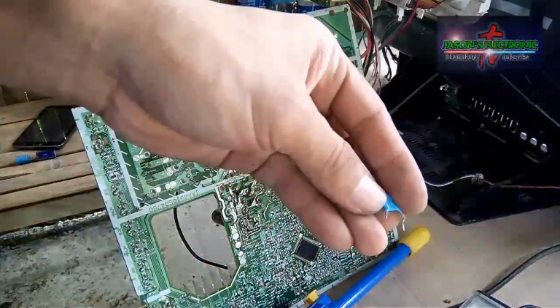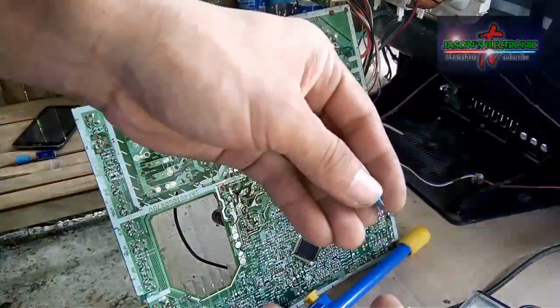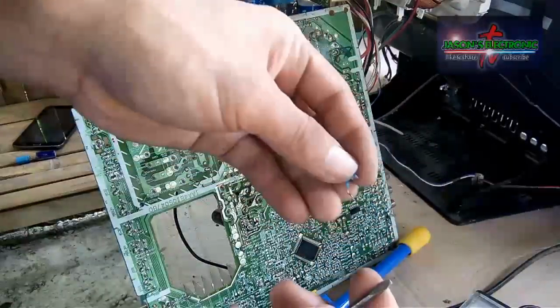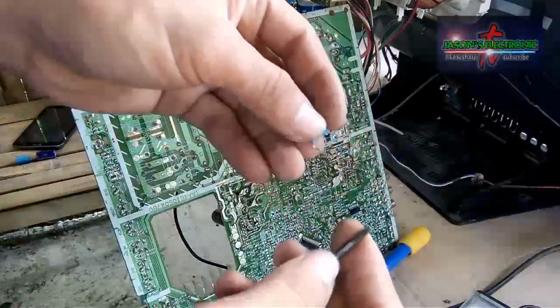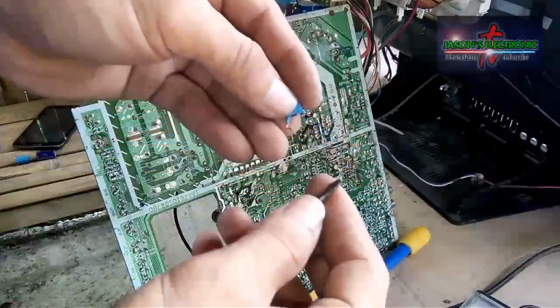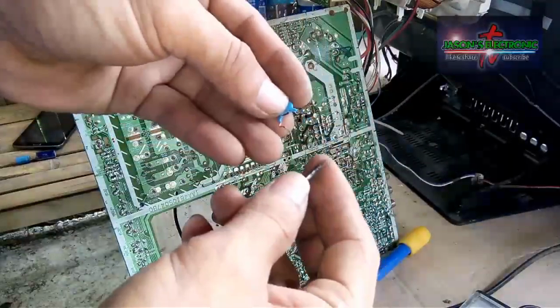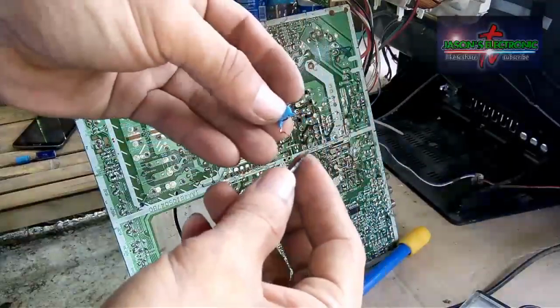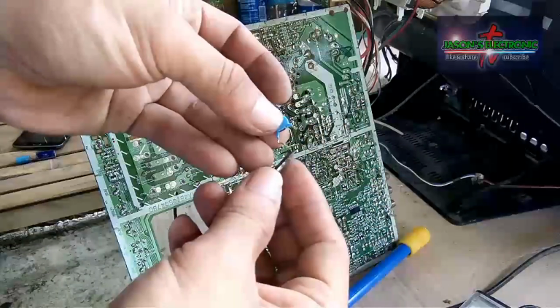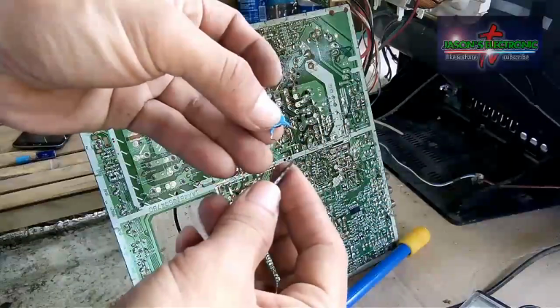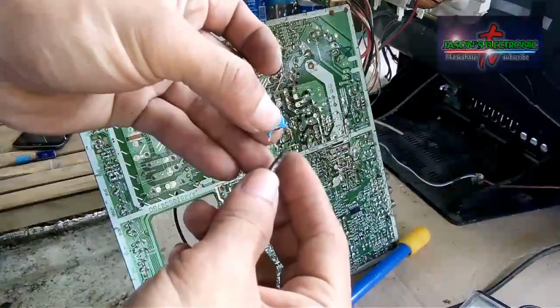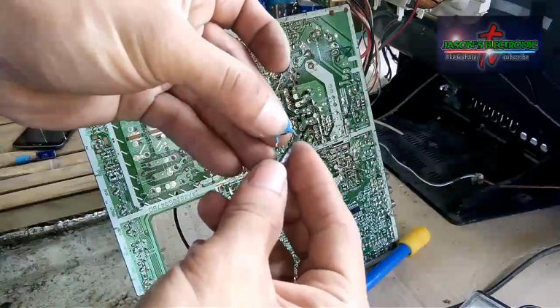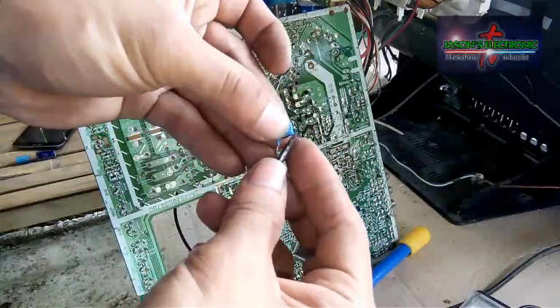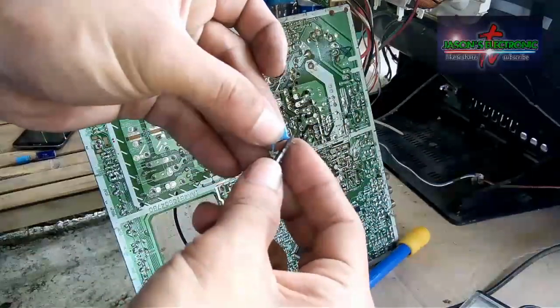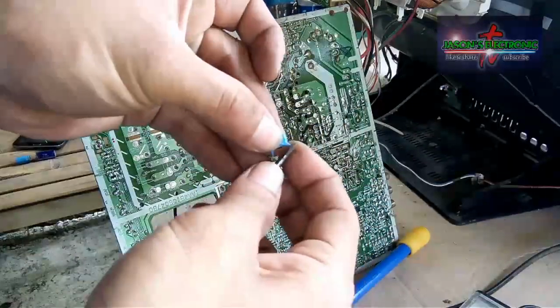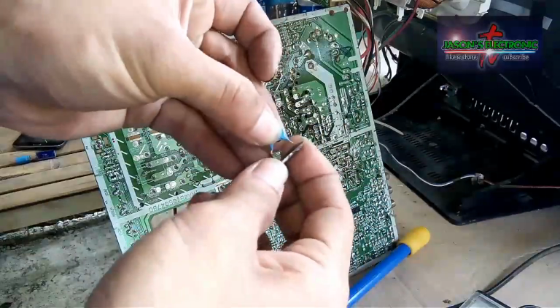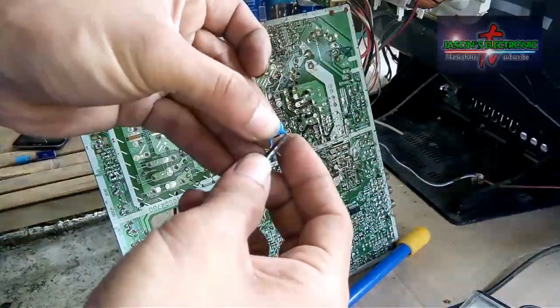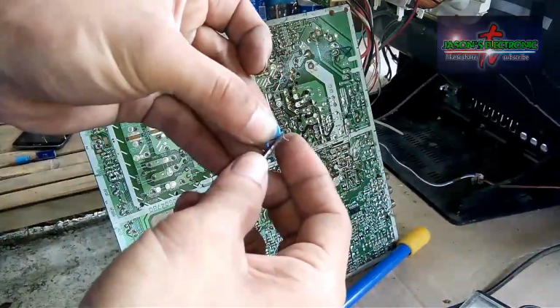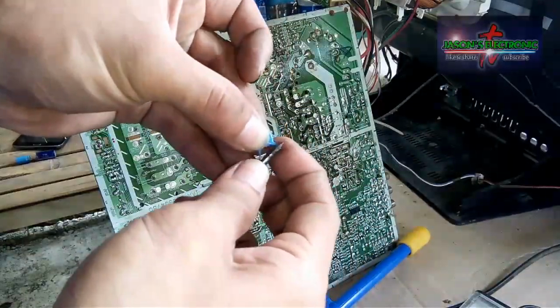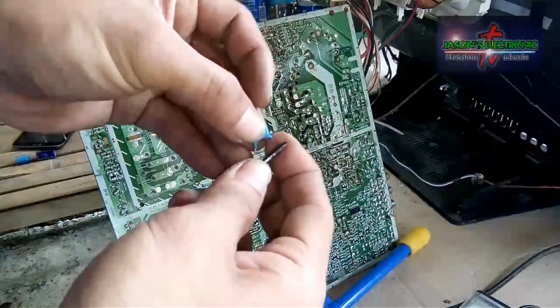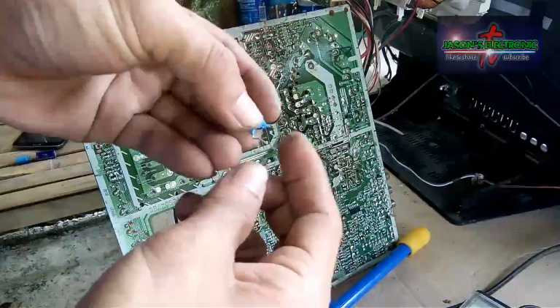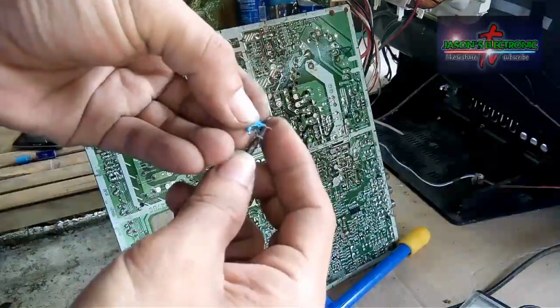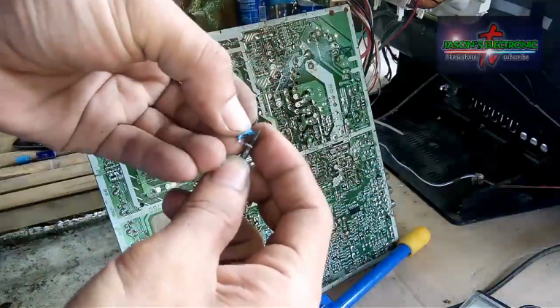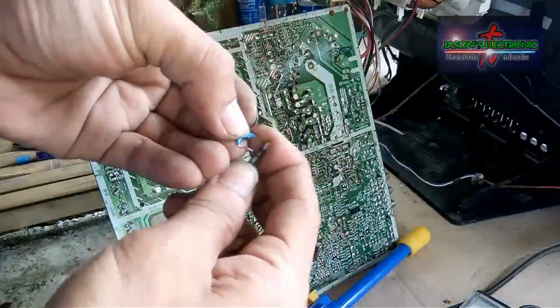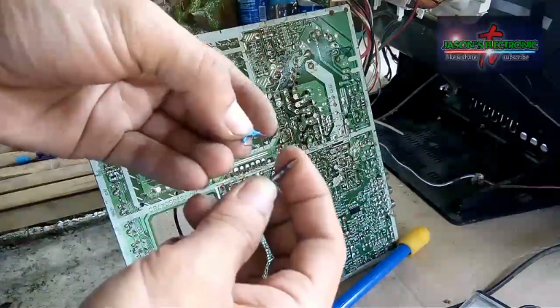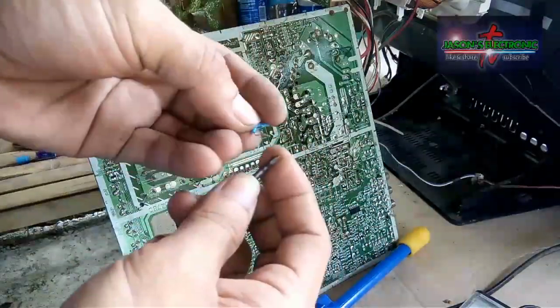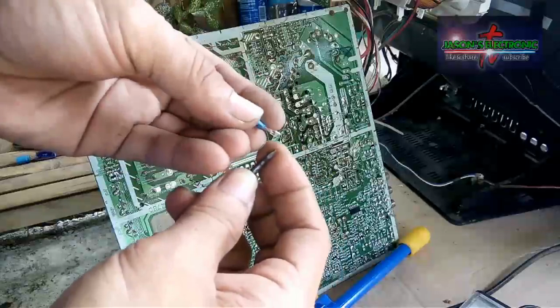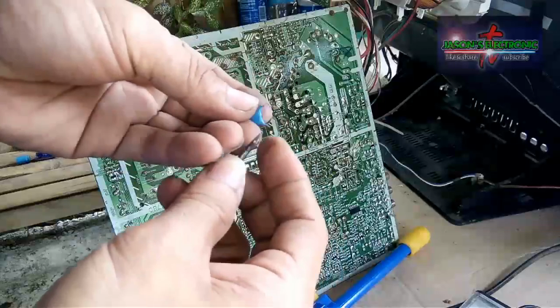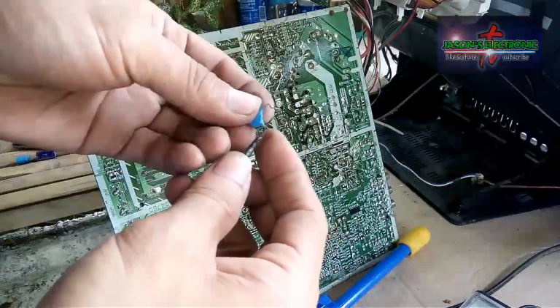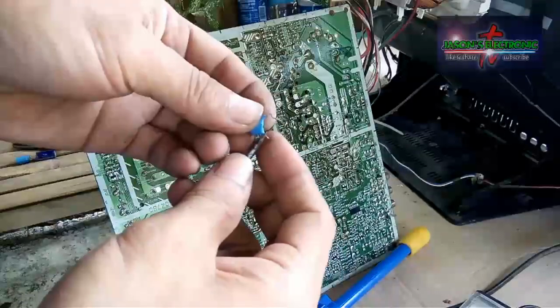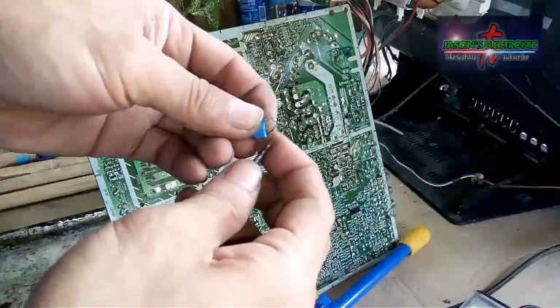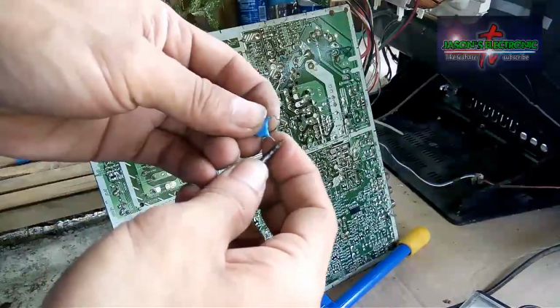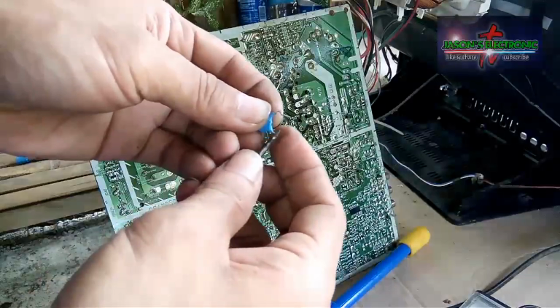So ito na guys — lilinisan lang muna natin yung isang paa bago natin ikabit sa board.